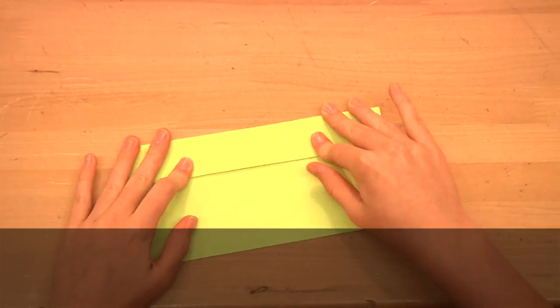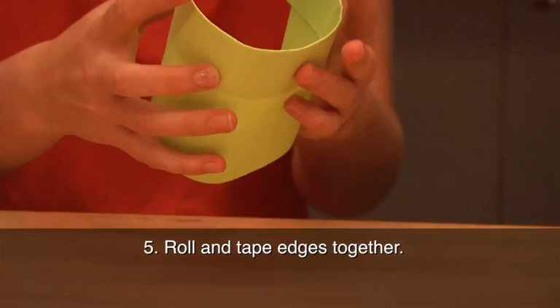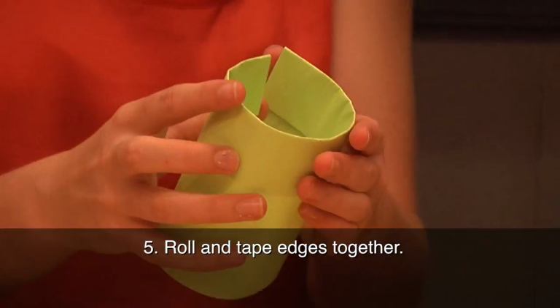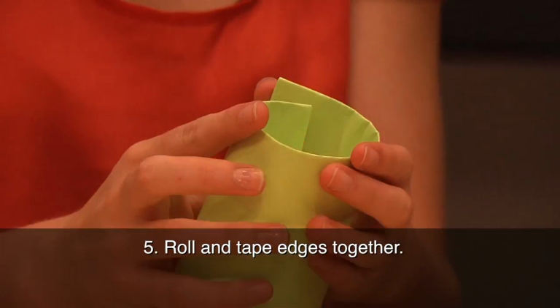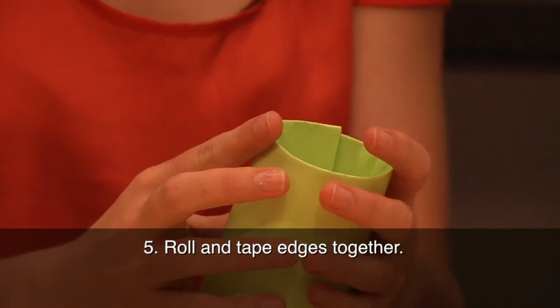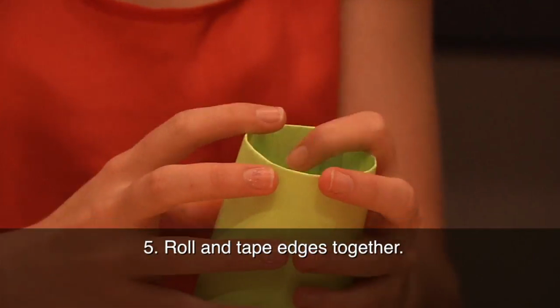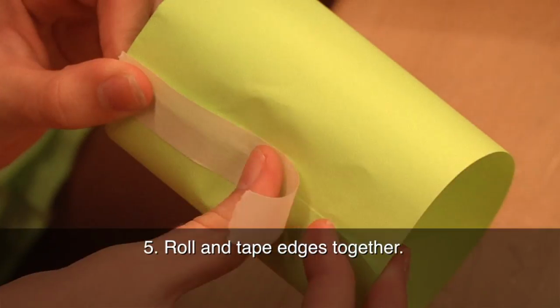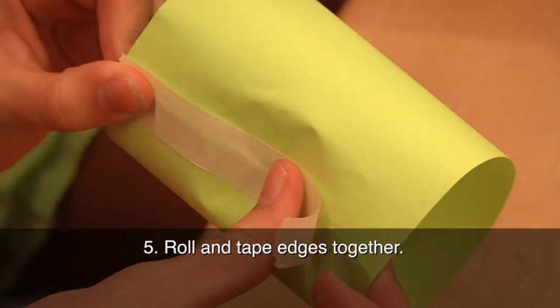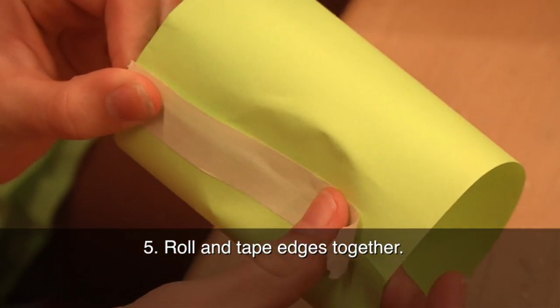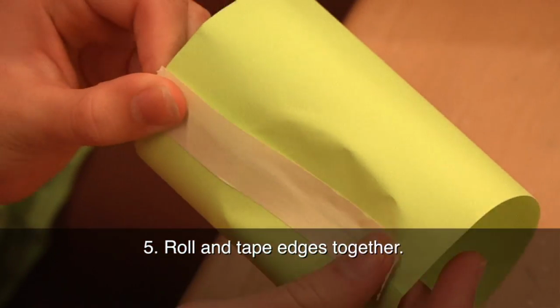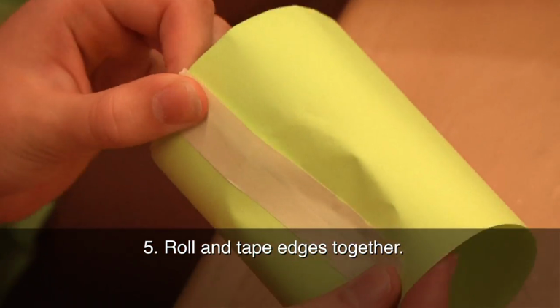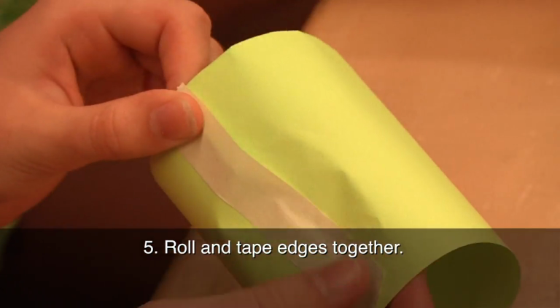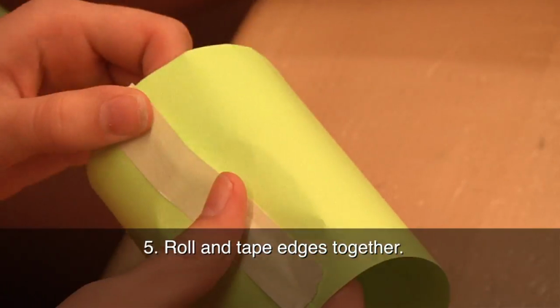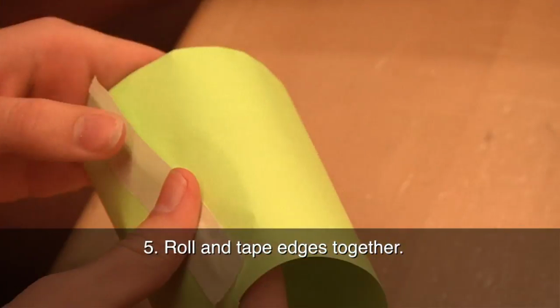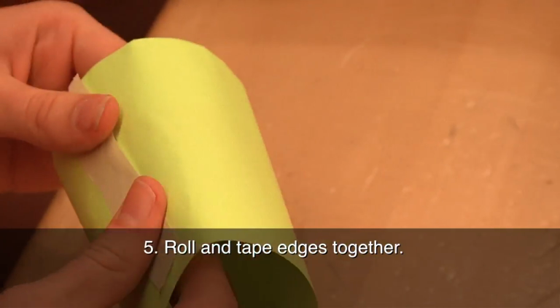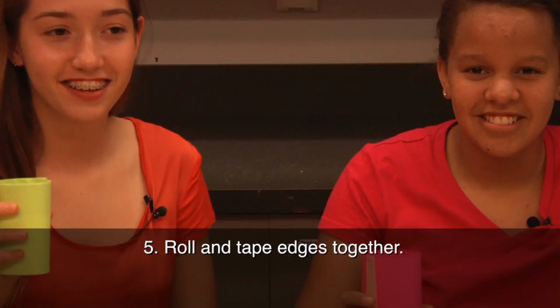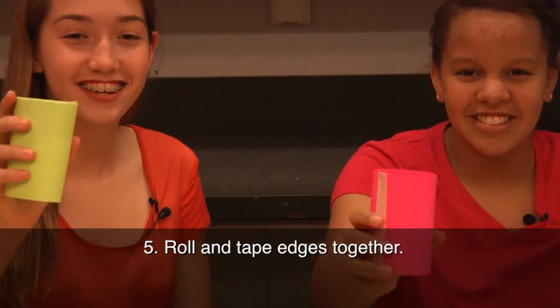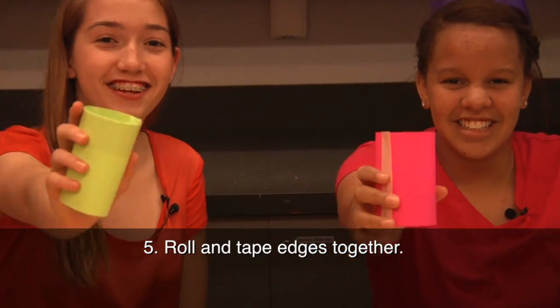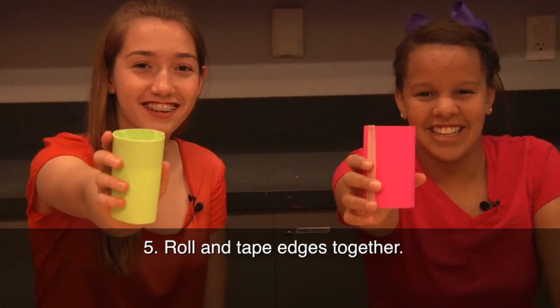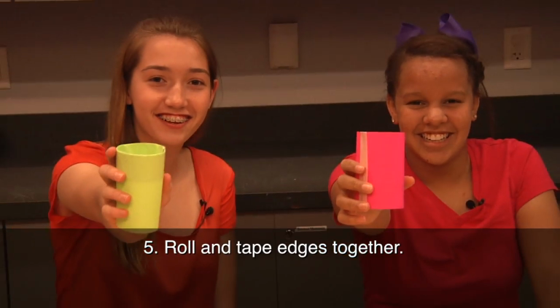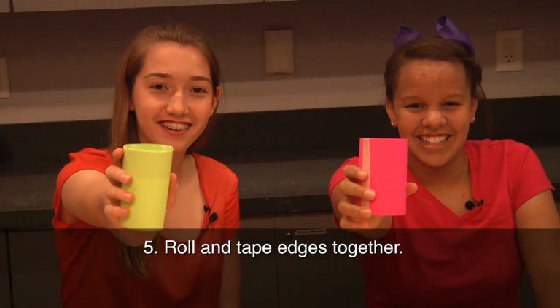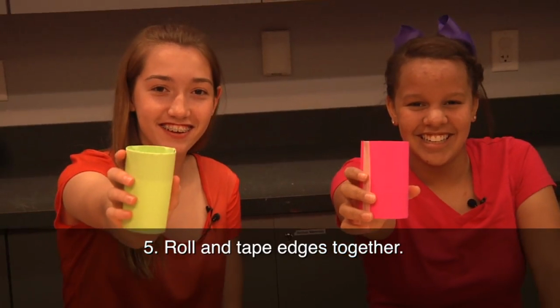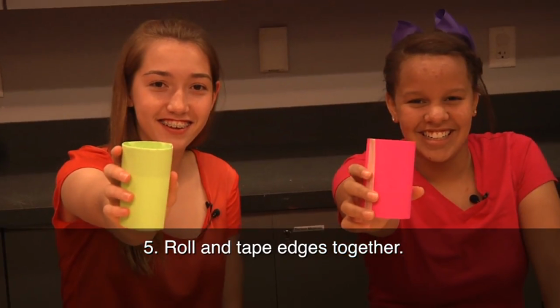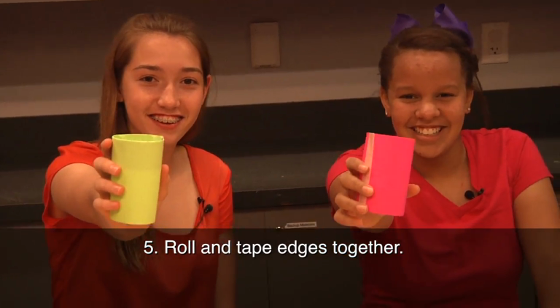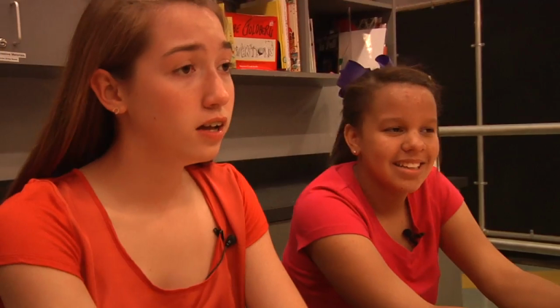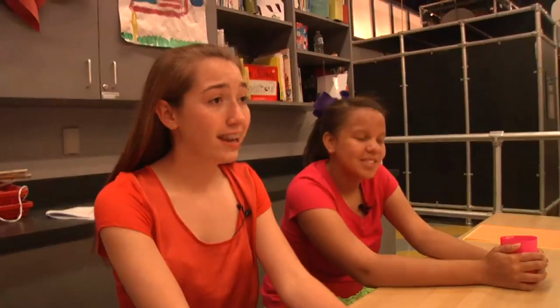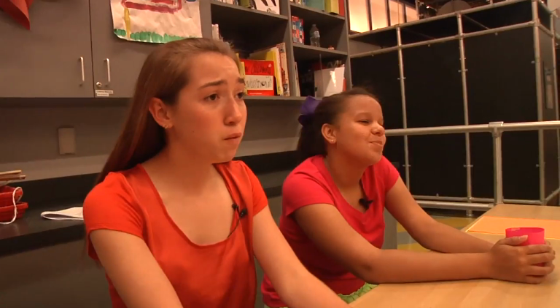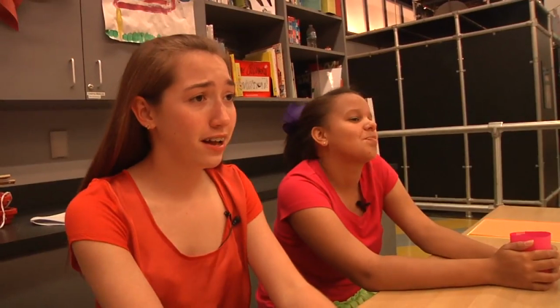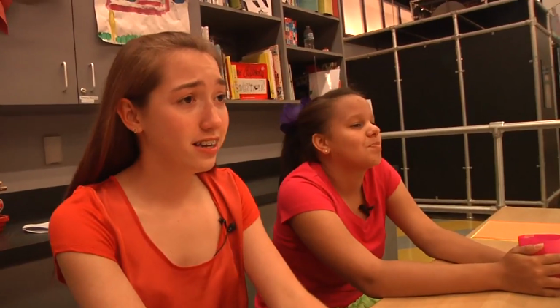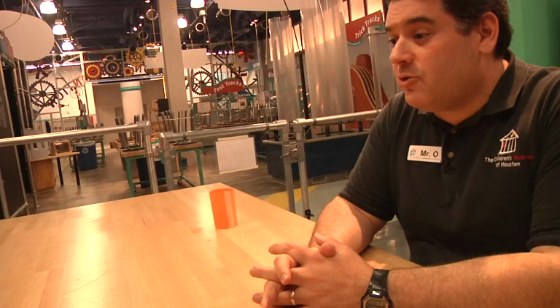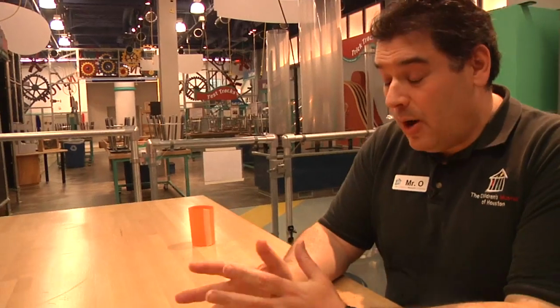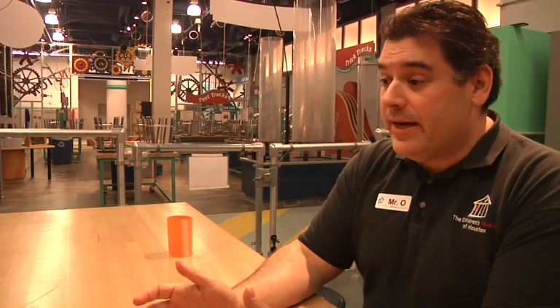Roll the paper into a cylinder and tape the edges together. Now what? Throw it!